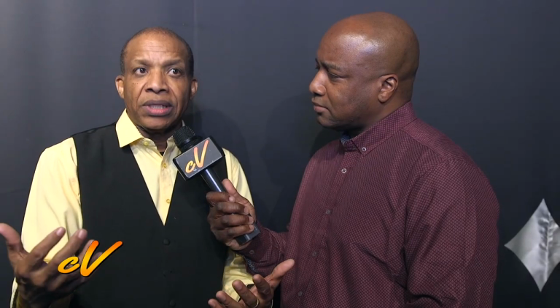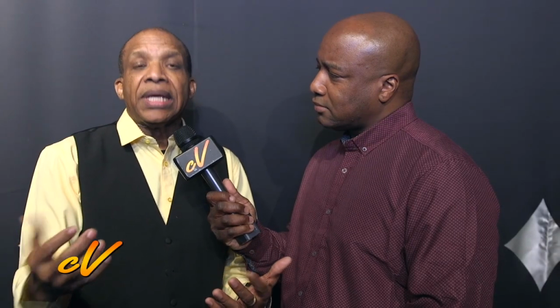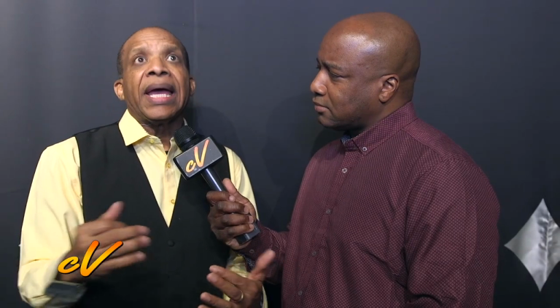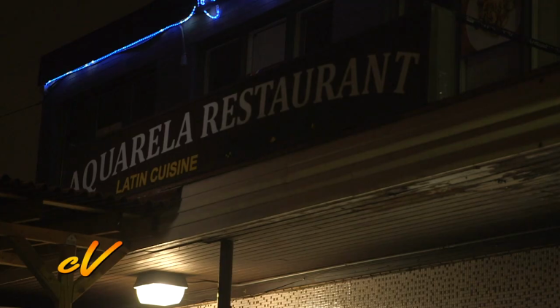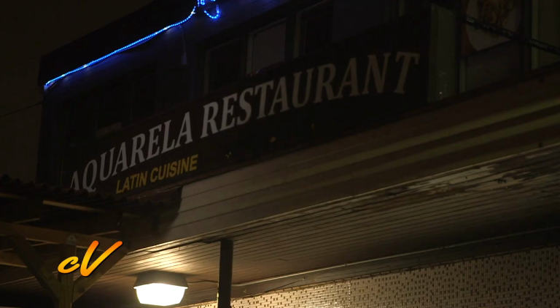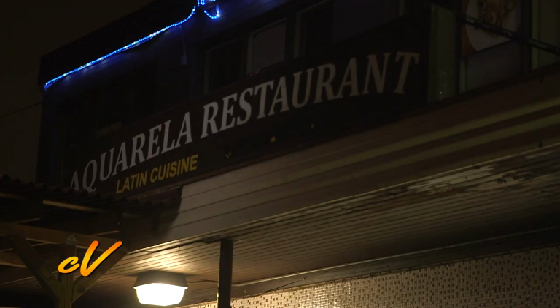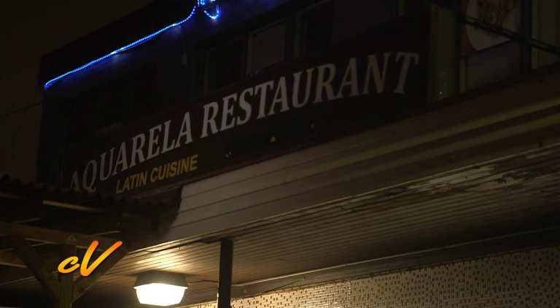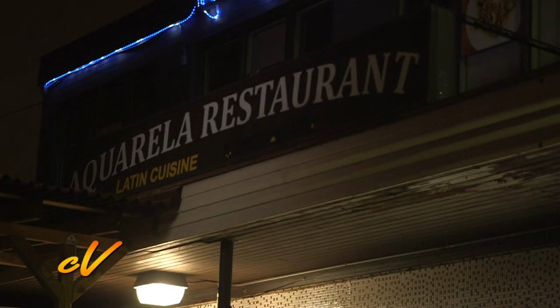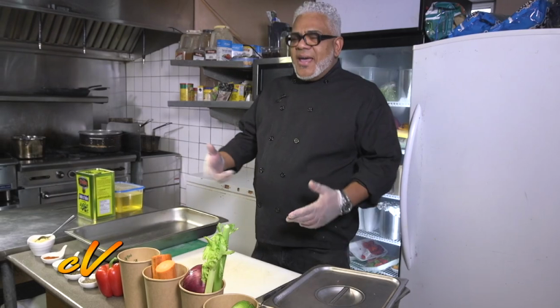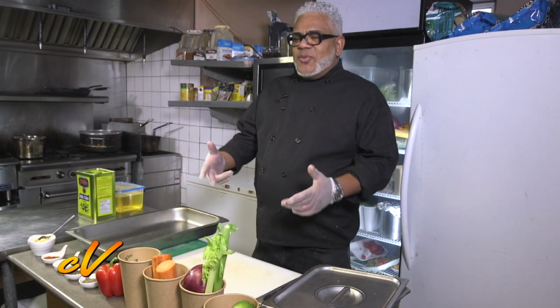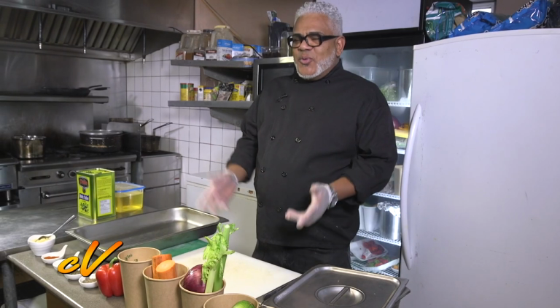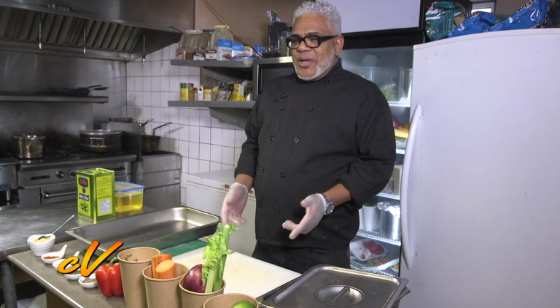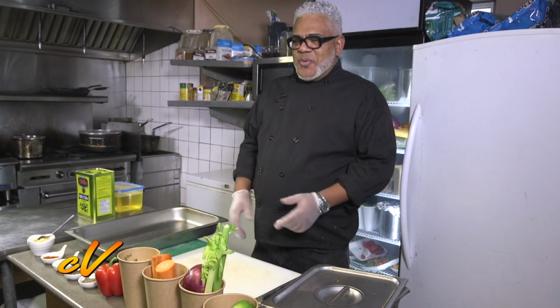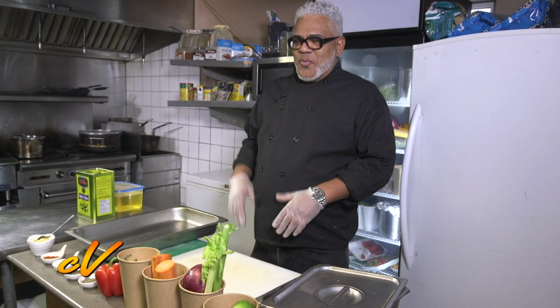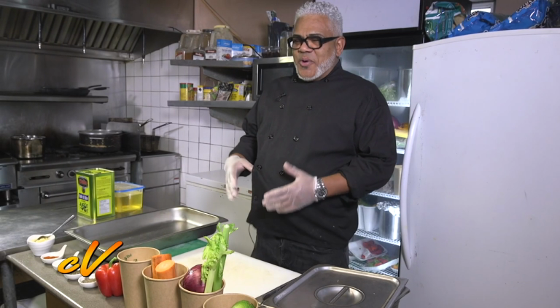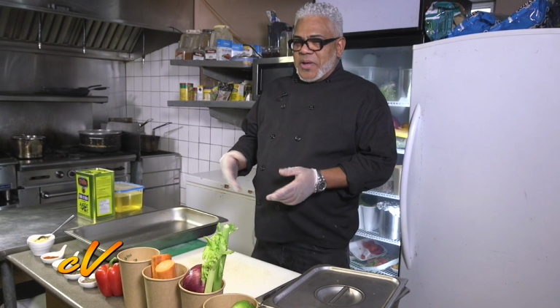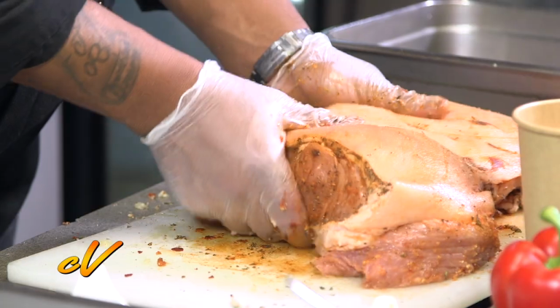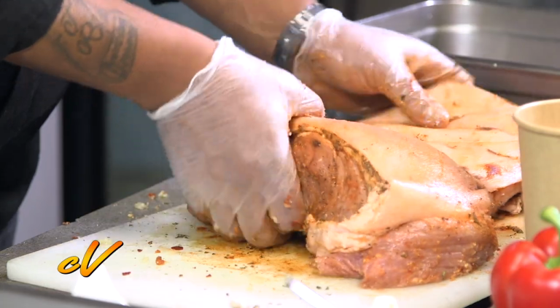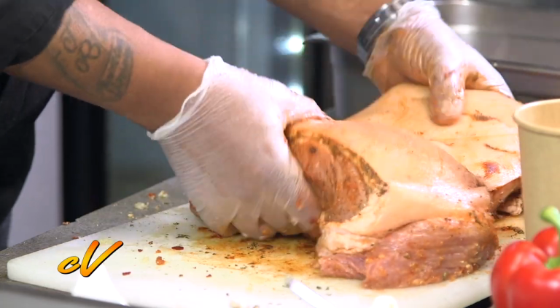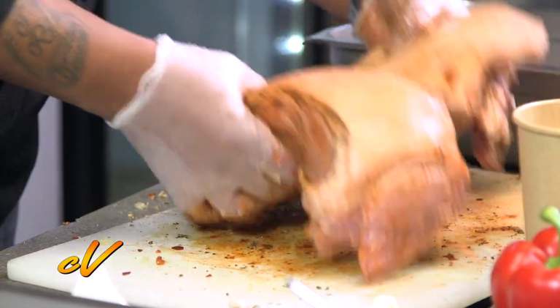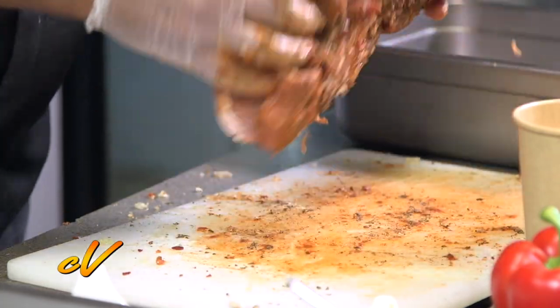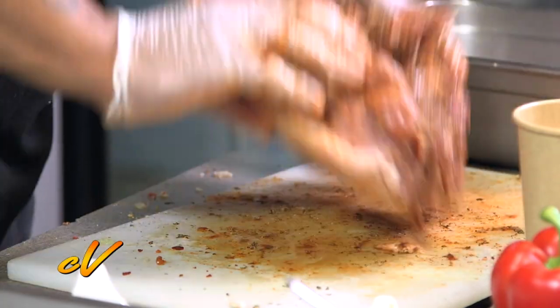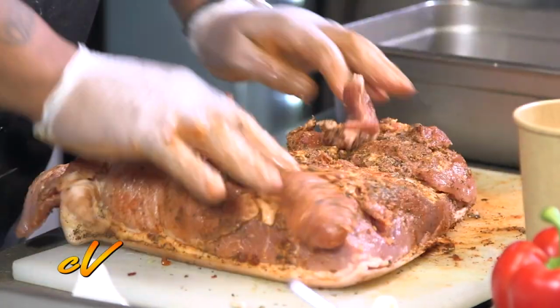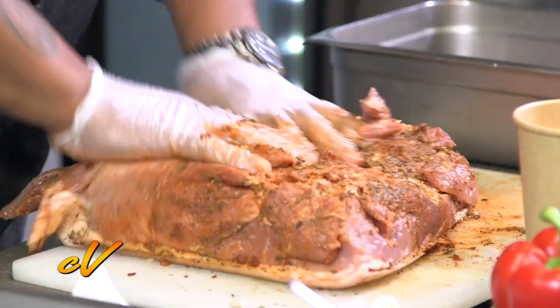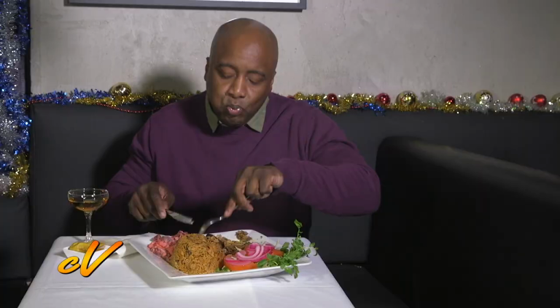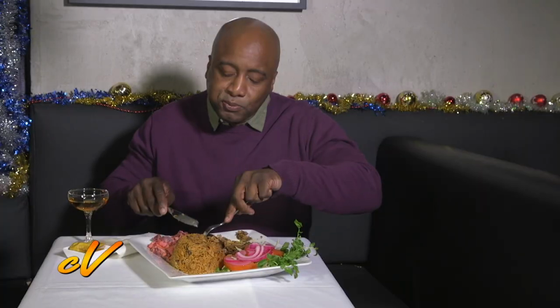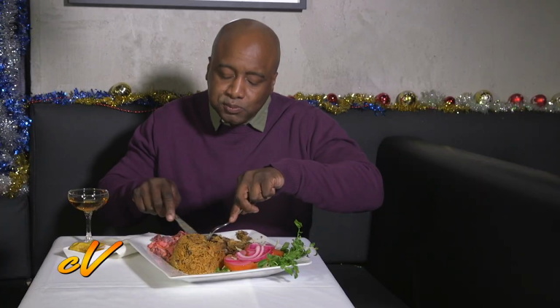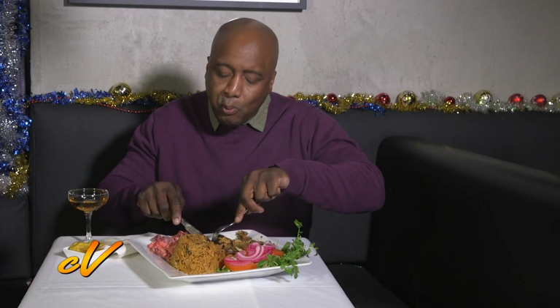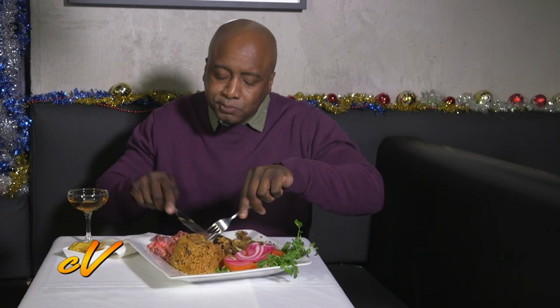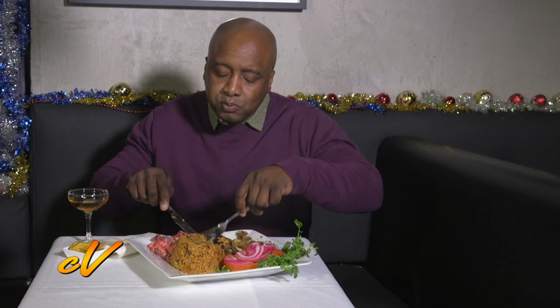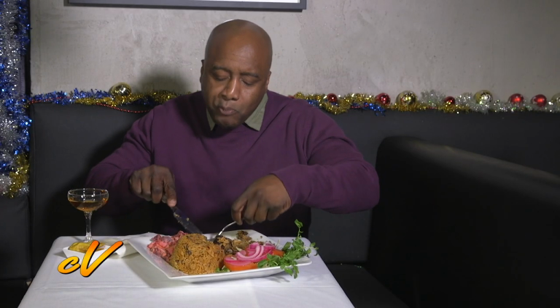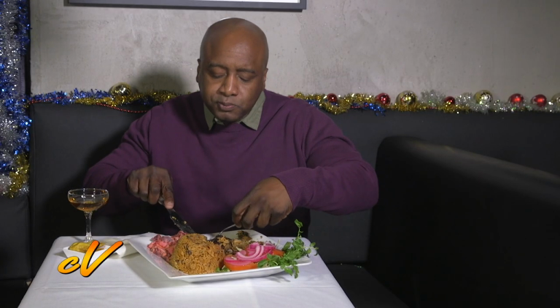But first up, Chef Alexander, representing the Dominican Republic, mixes a roast pork leg with salada rosa and moro.